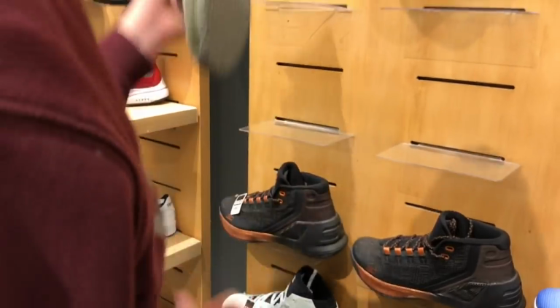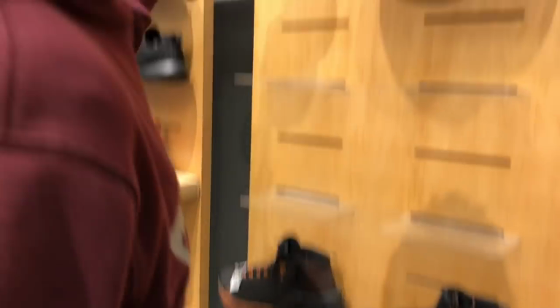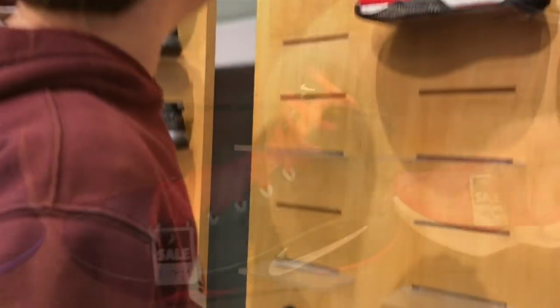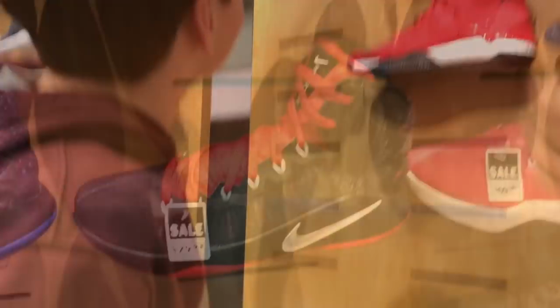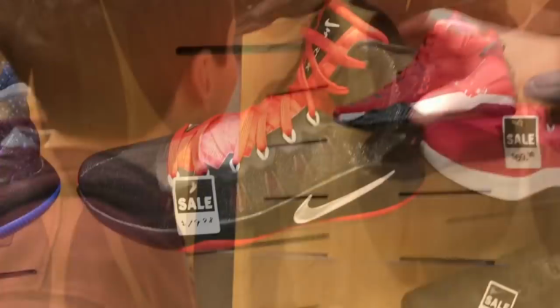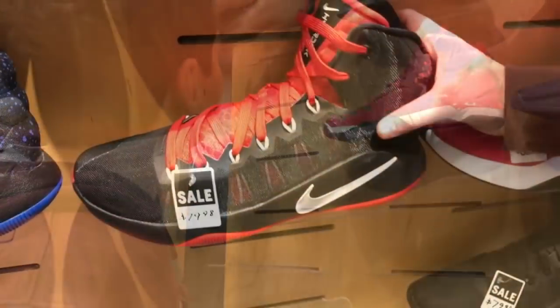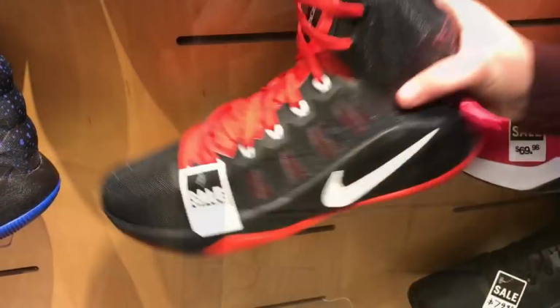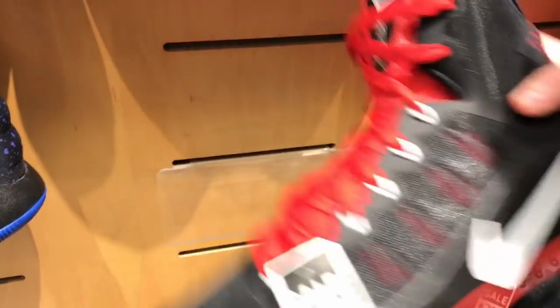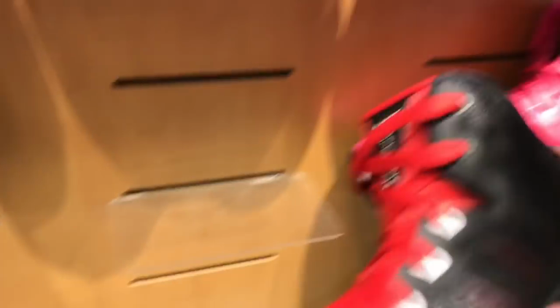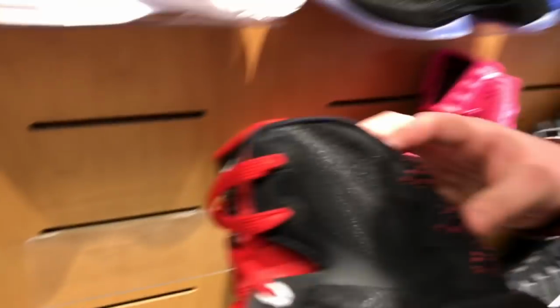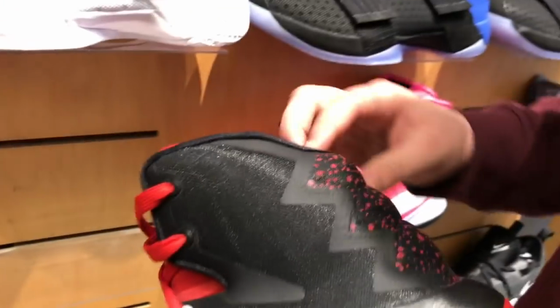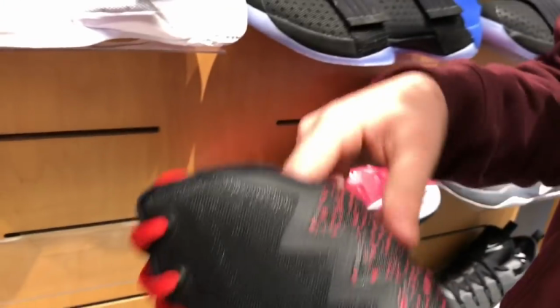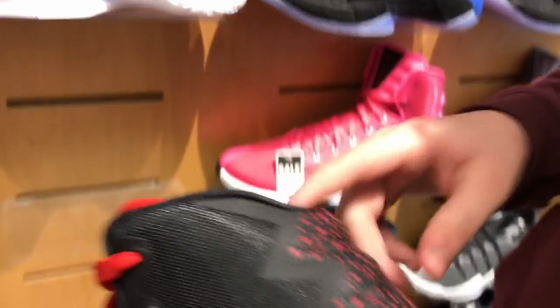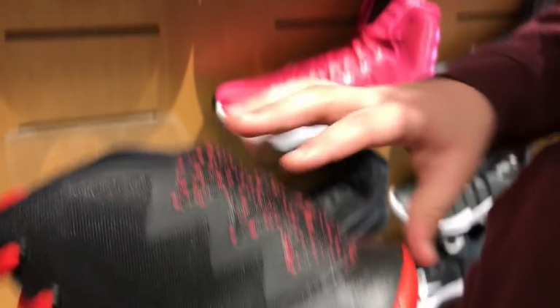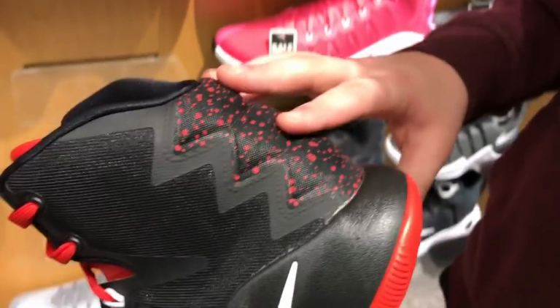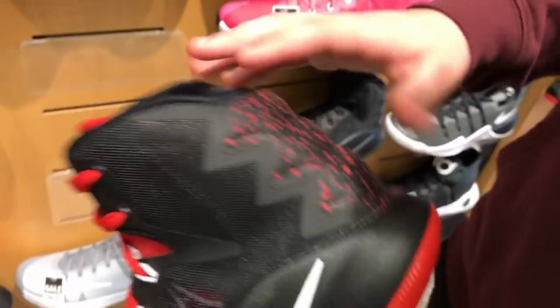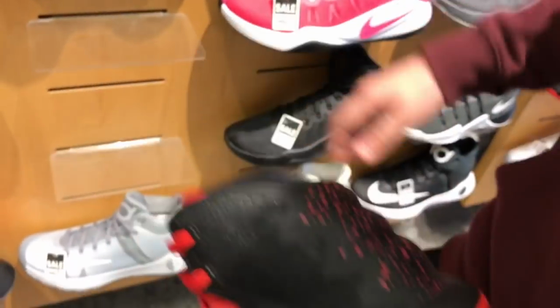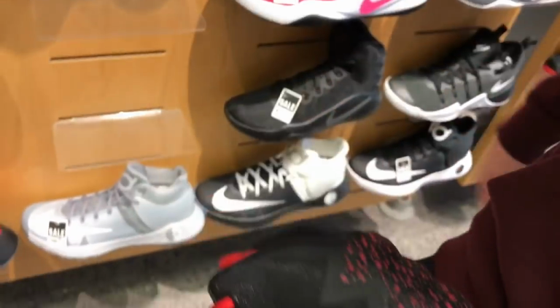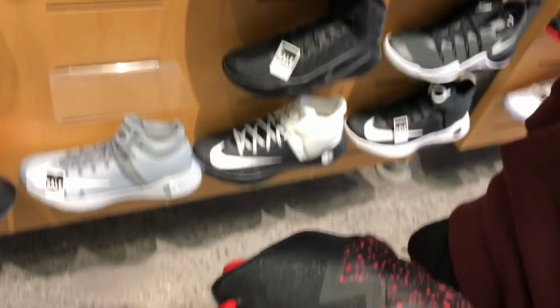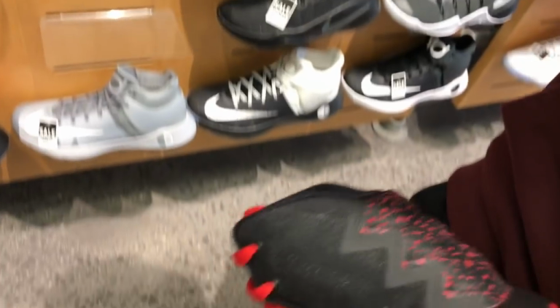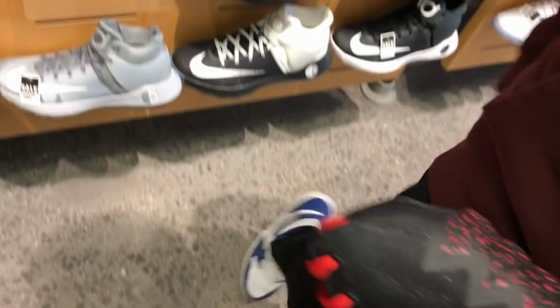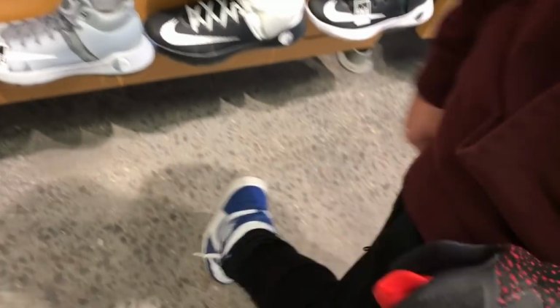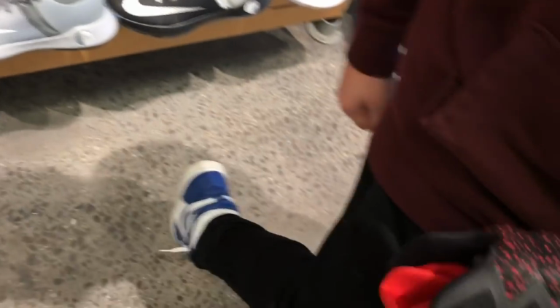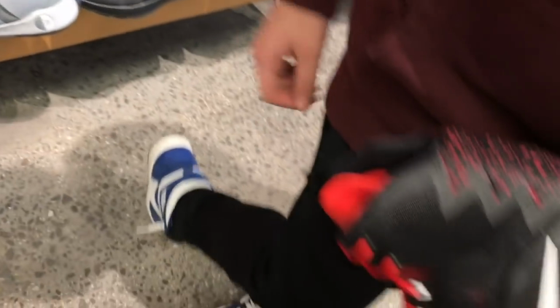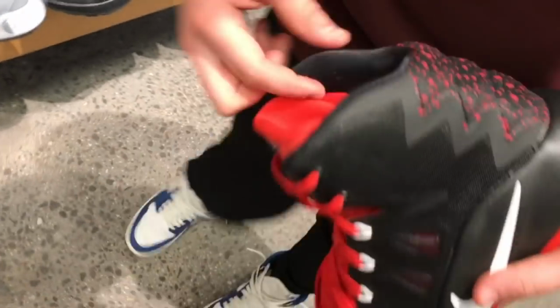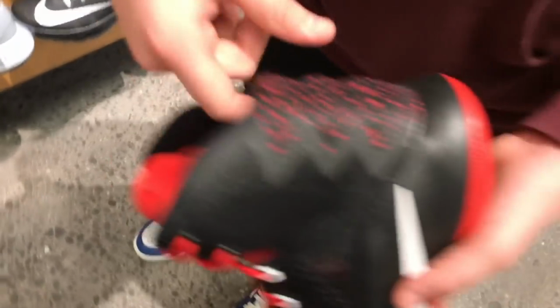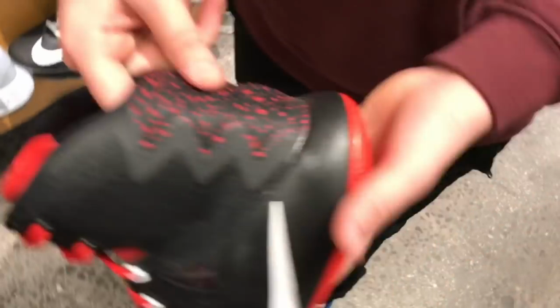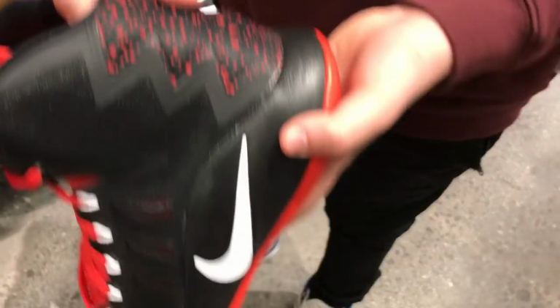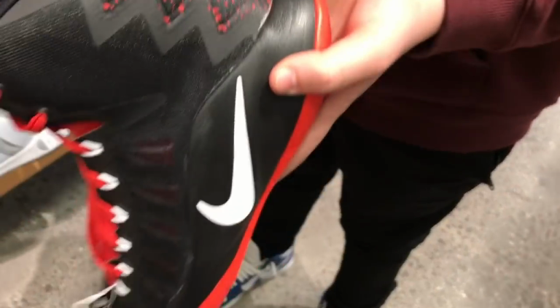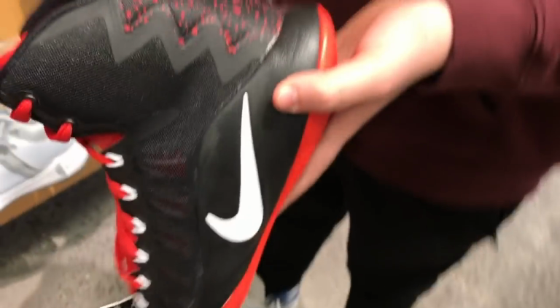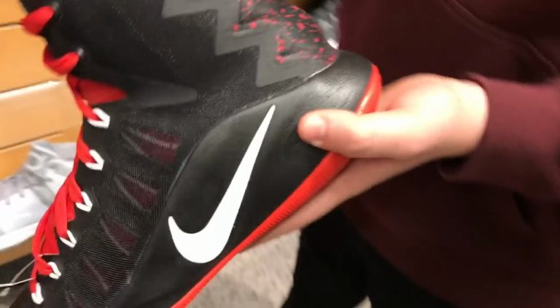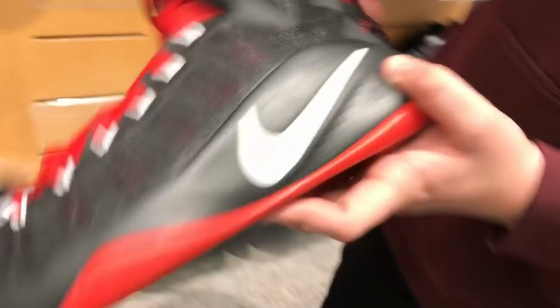Every shoe has a toe box. These shoes, they hurt me whenever I do like this. When I blow it up, they hurt me right here.